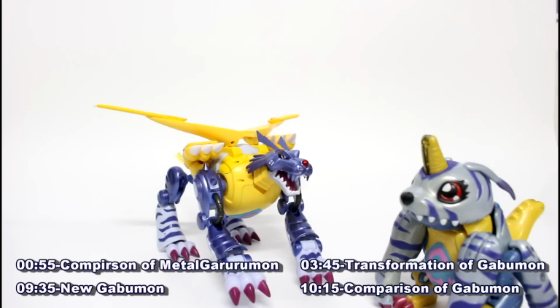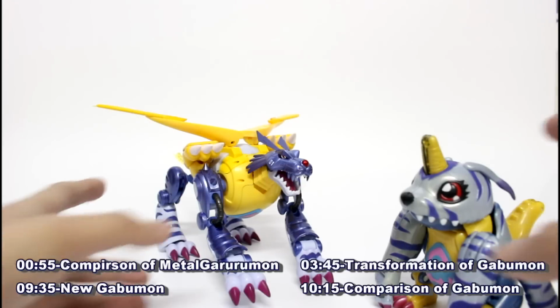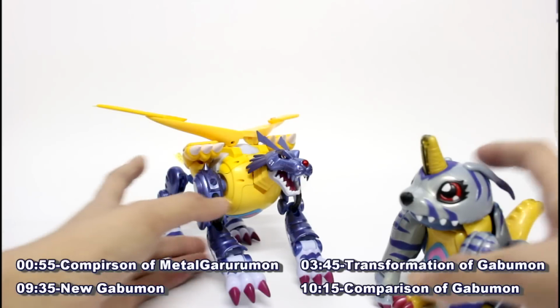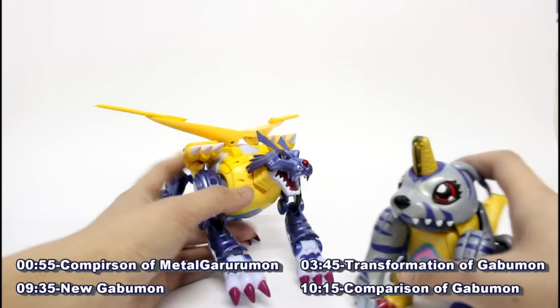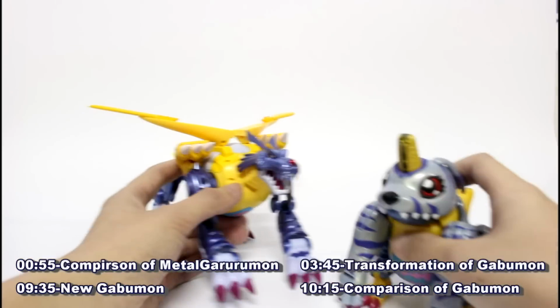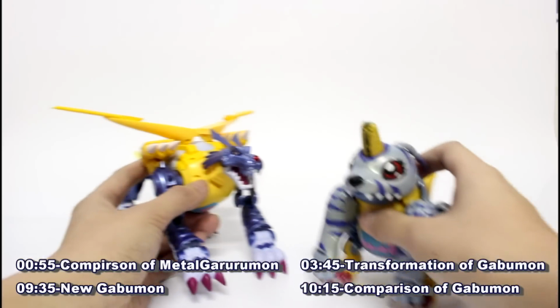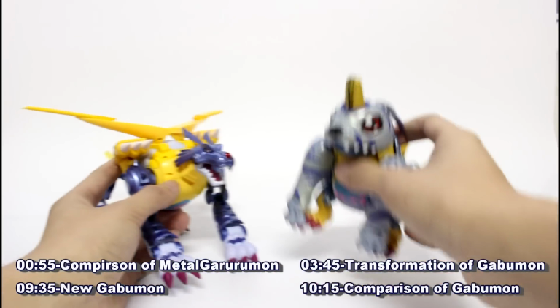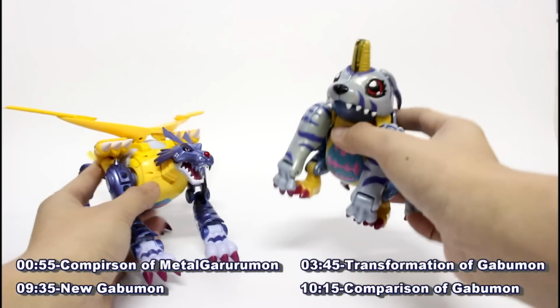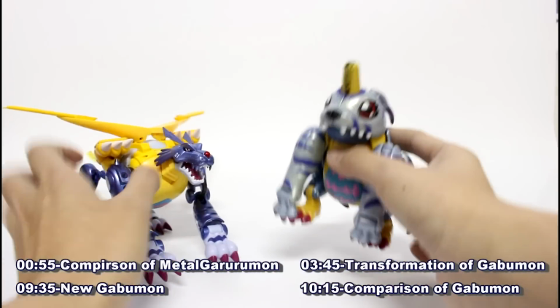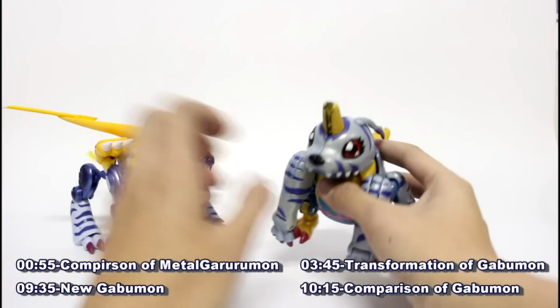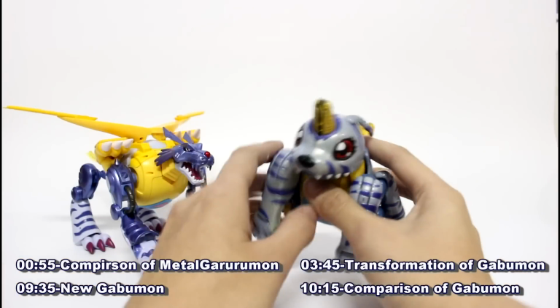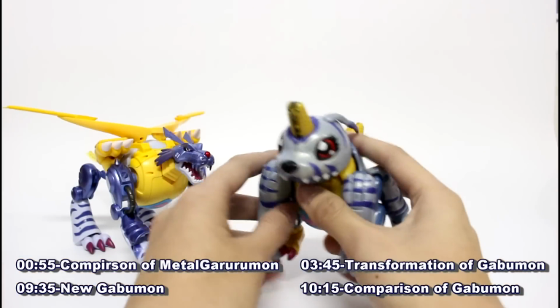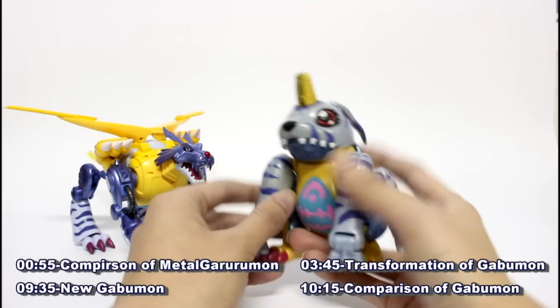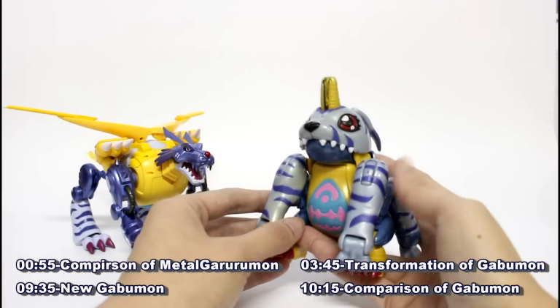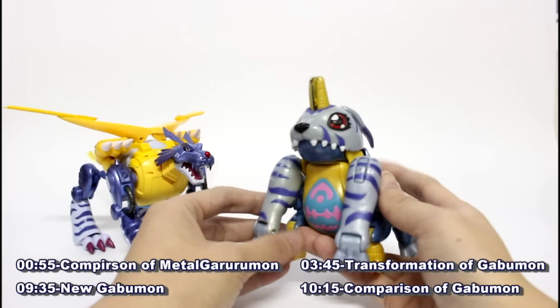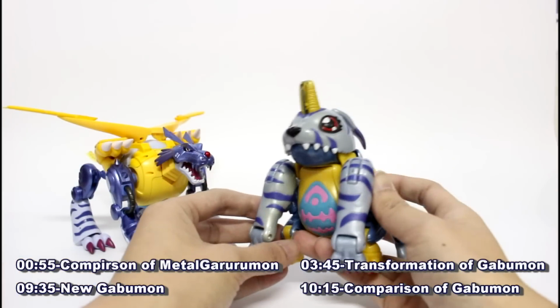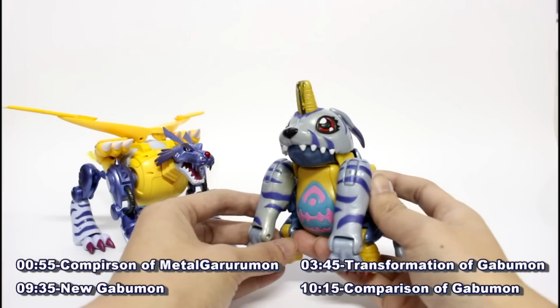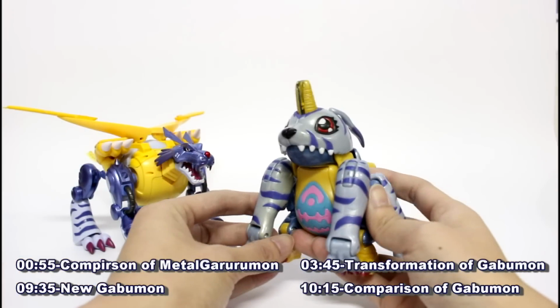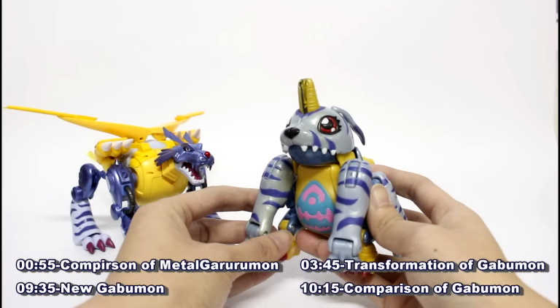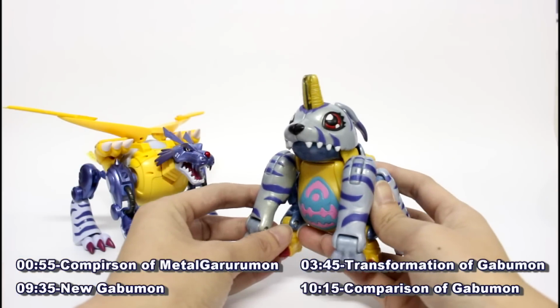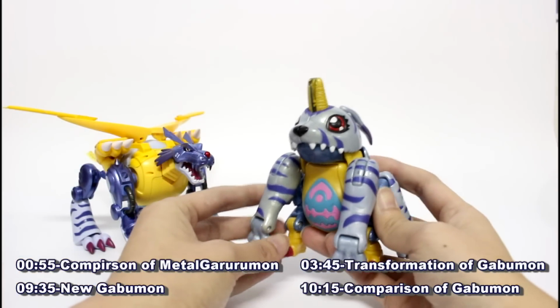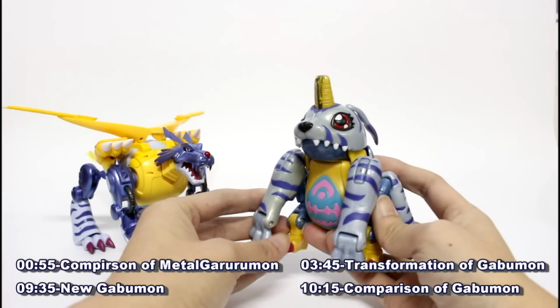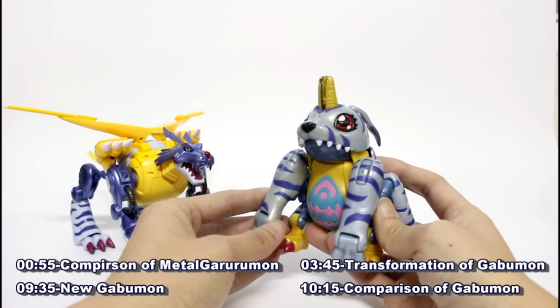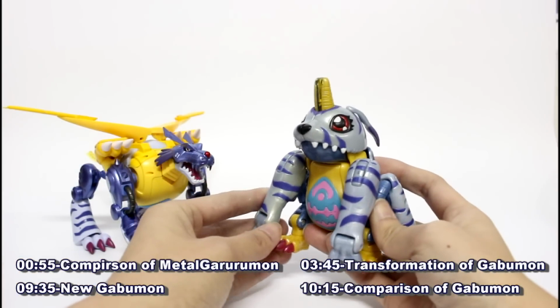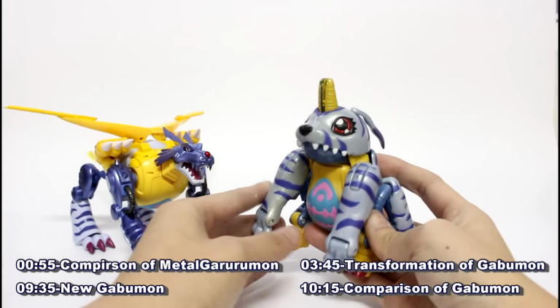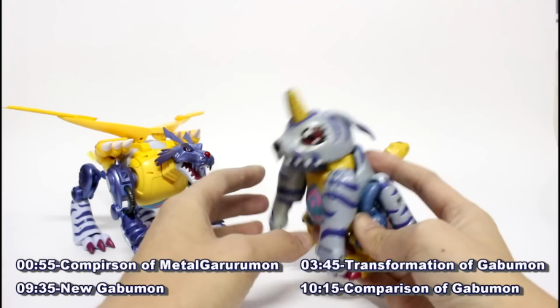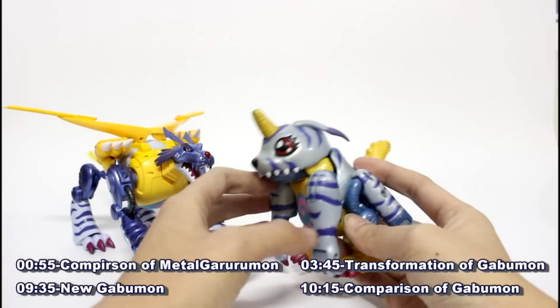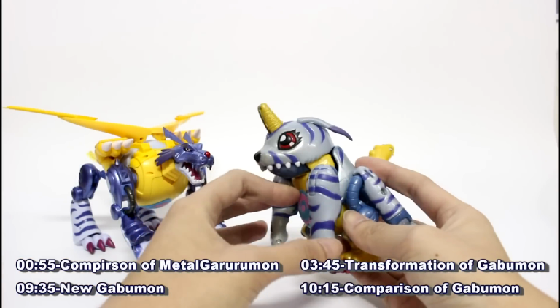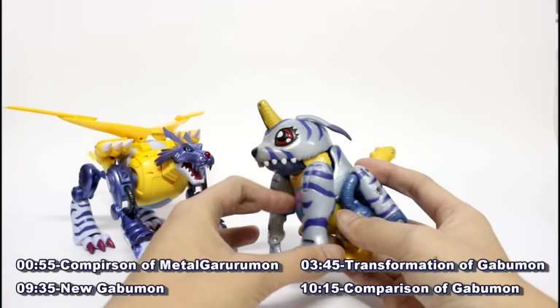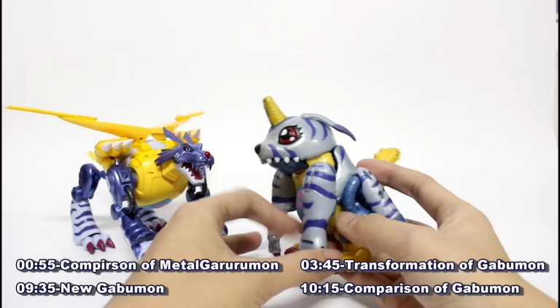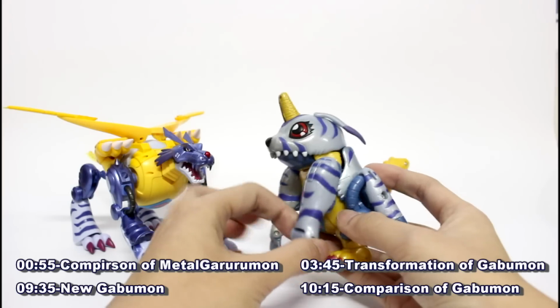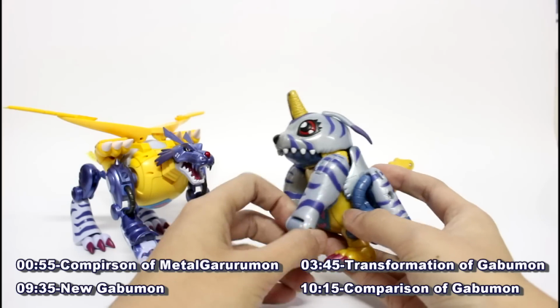Now let me transform these figures into Metal Gear Loon 1.